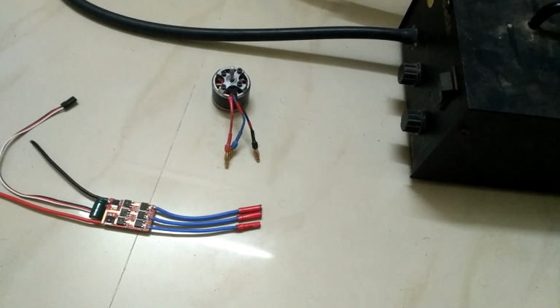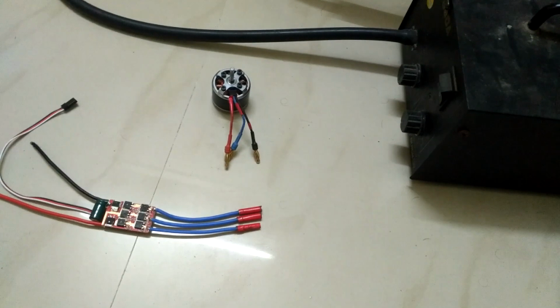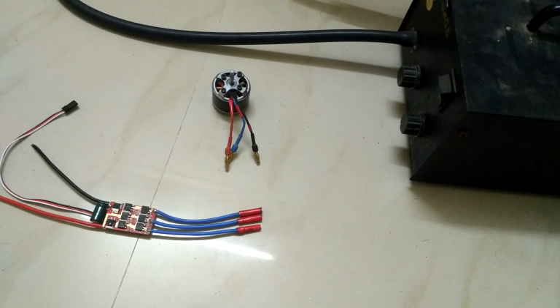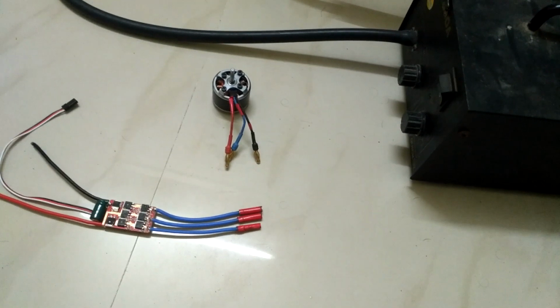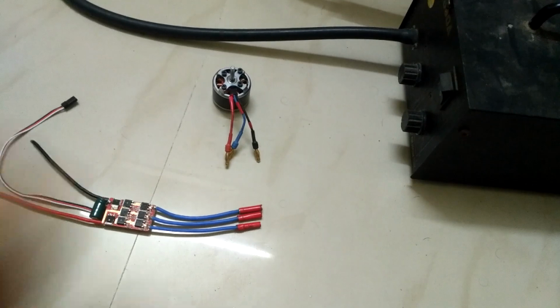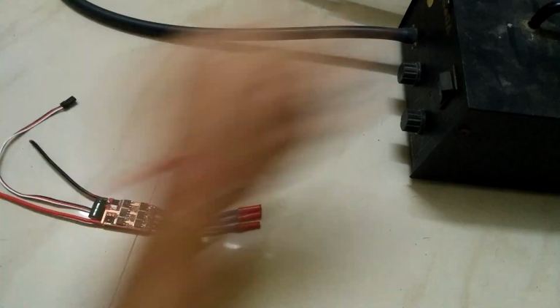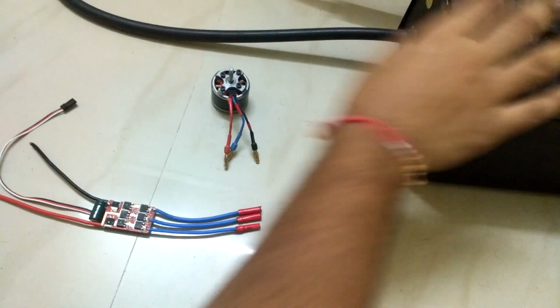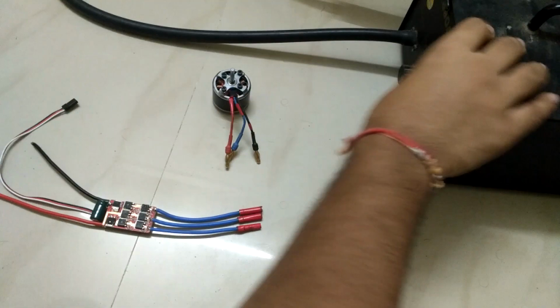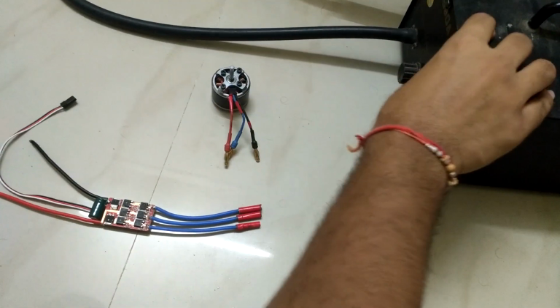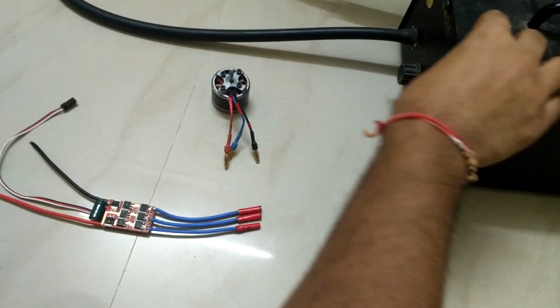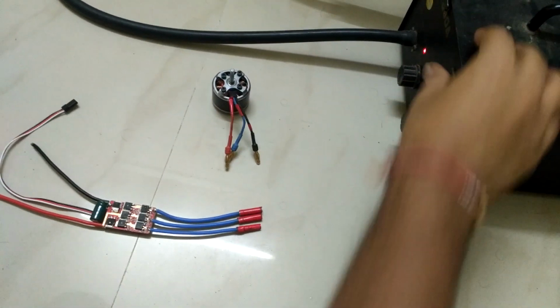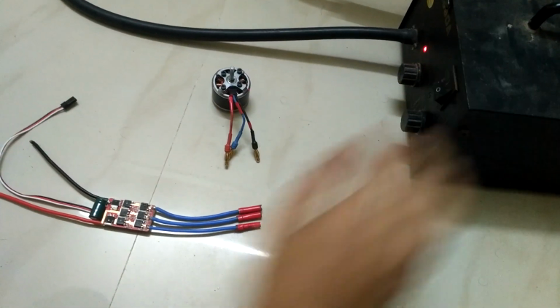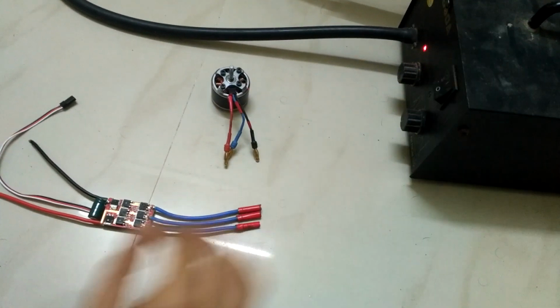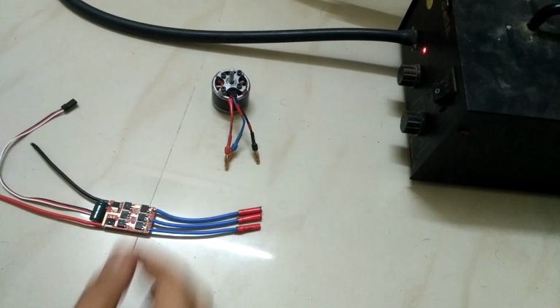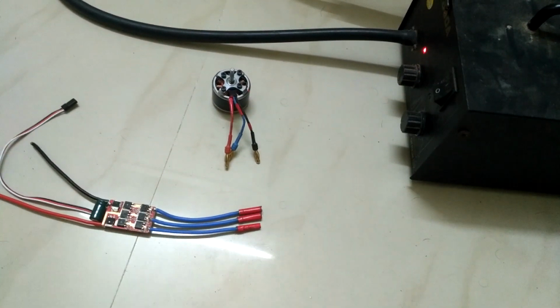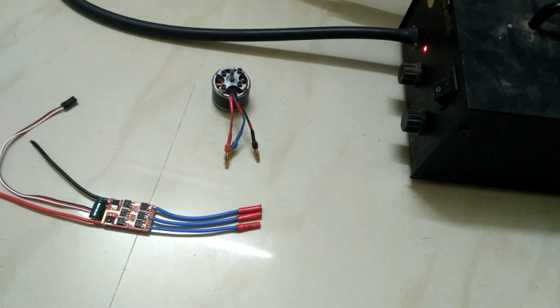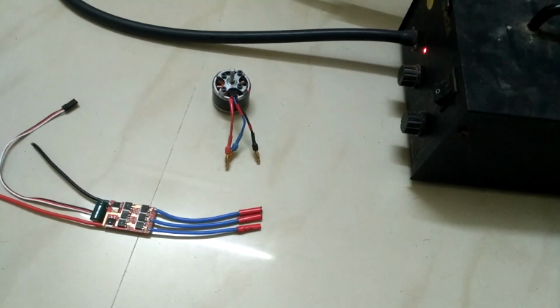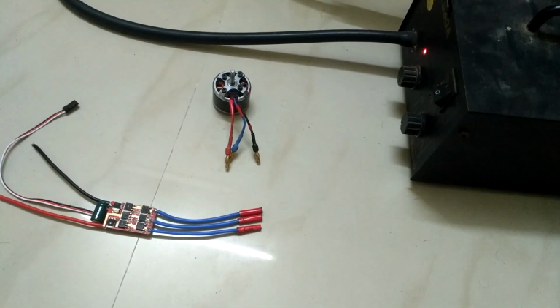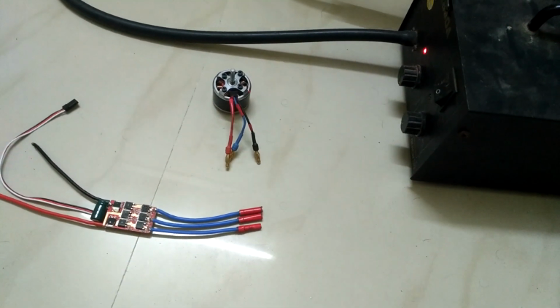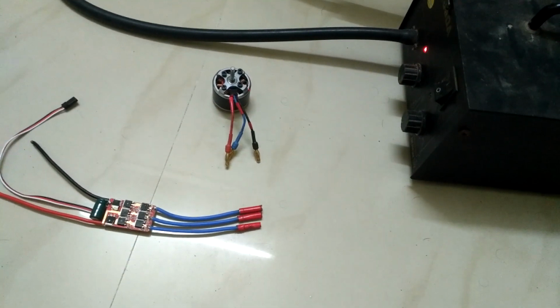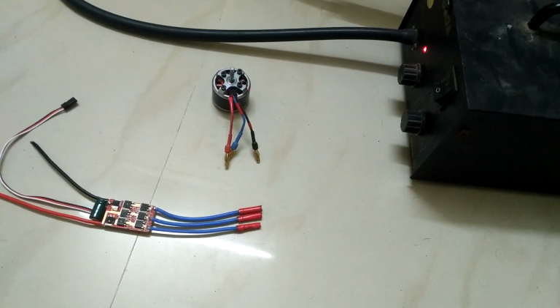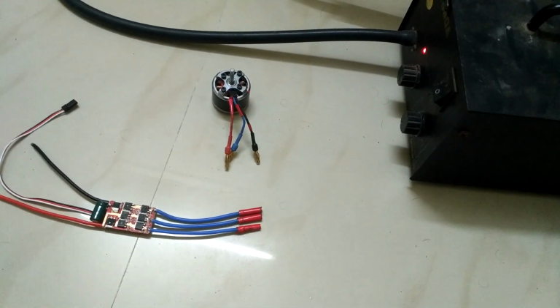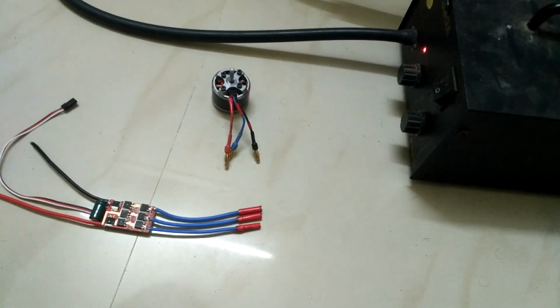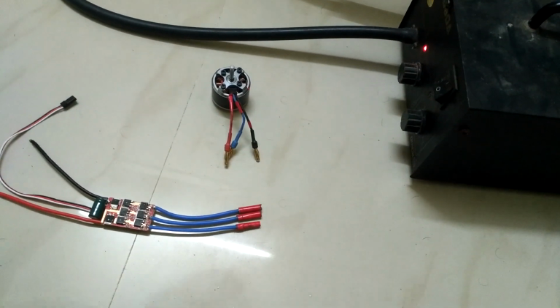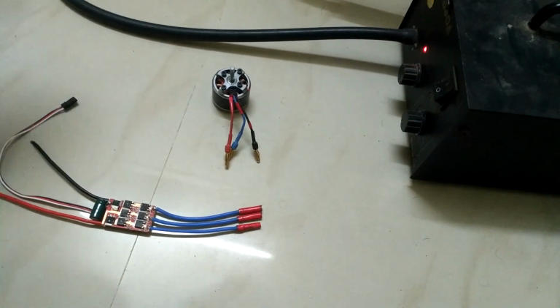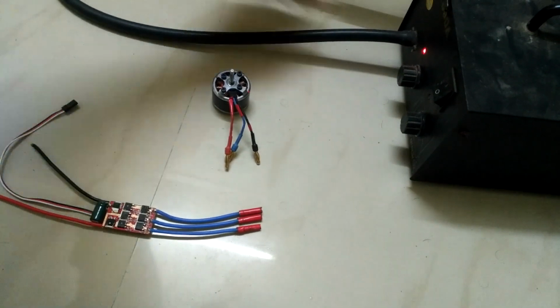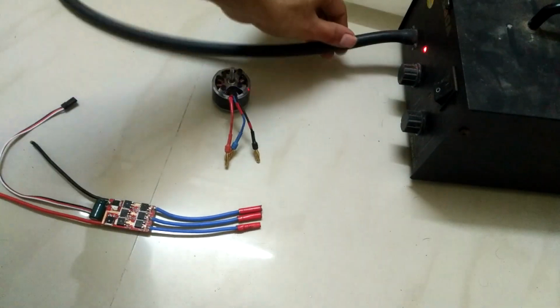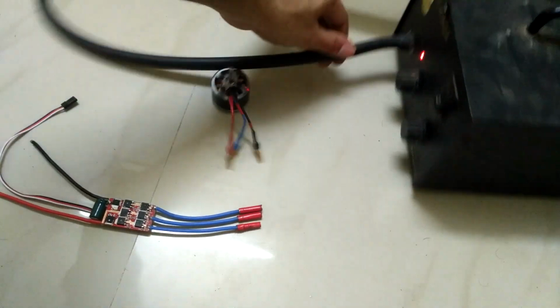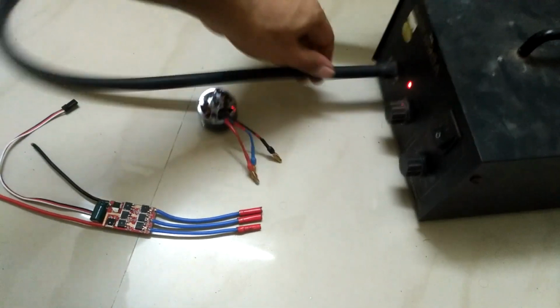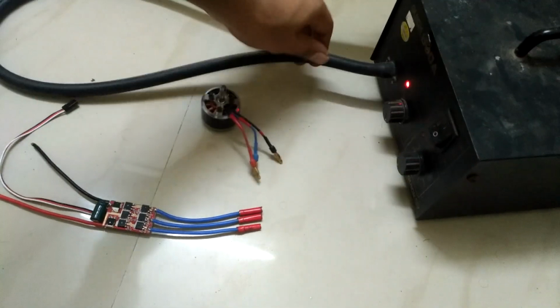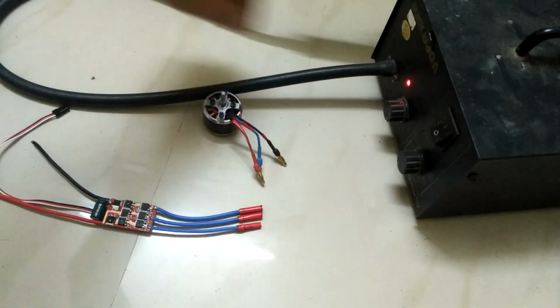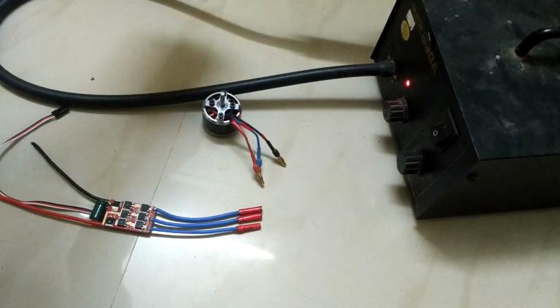Step number 2: Remove the burned MOSFET.